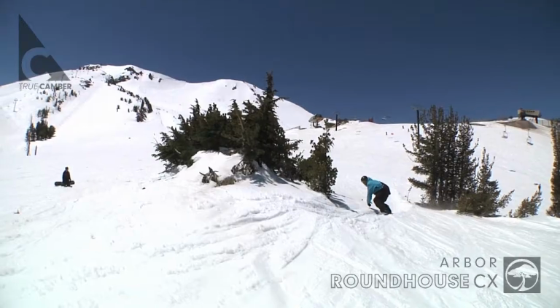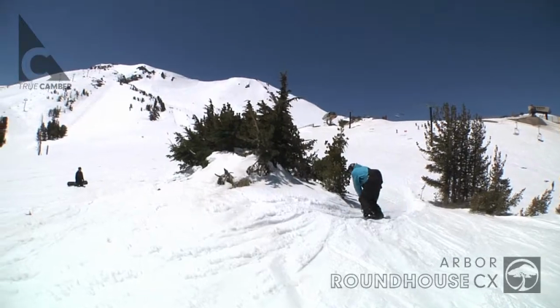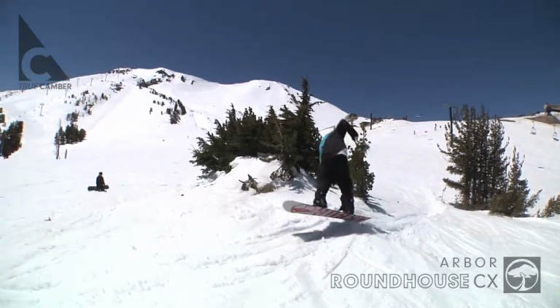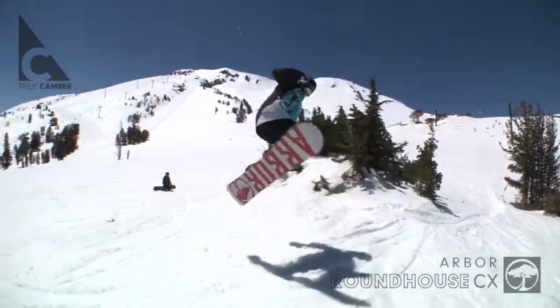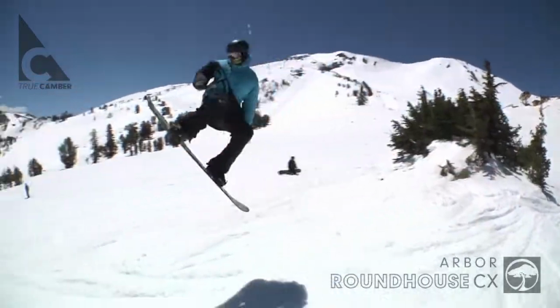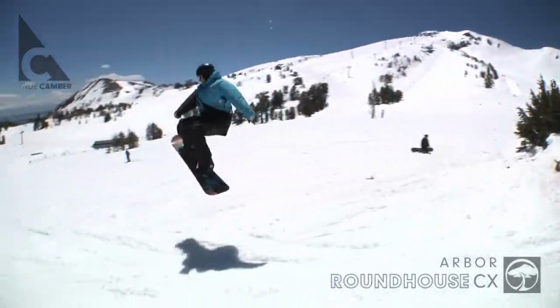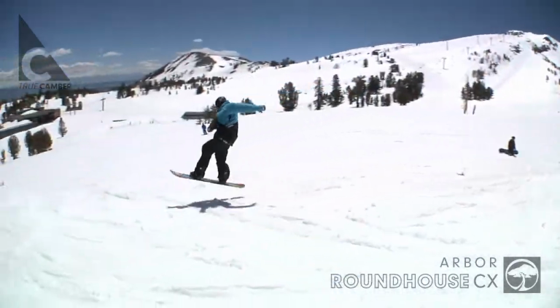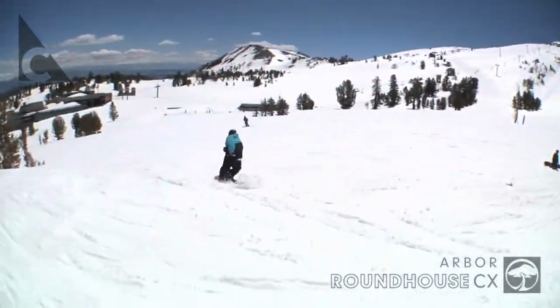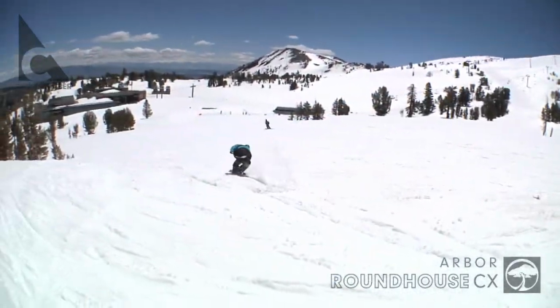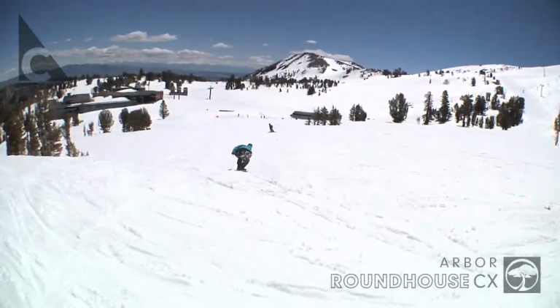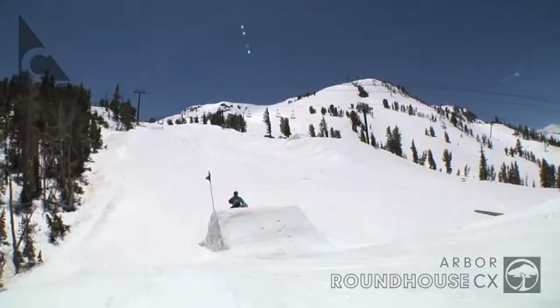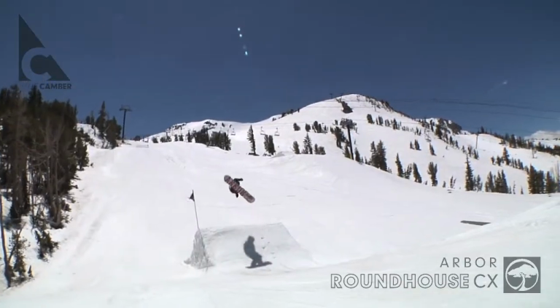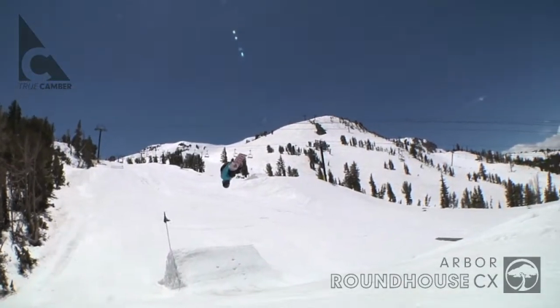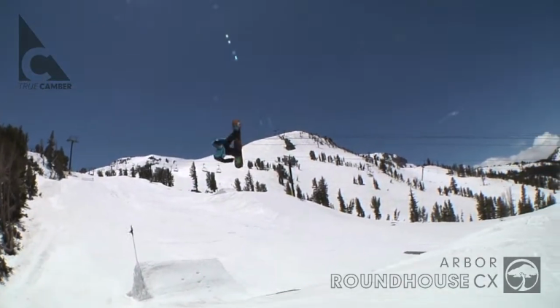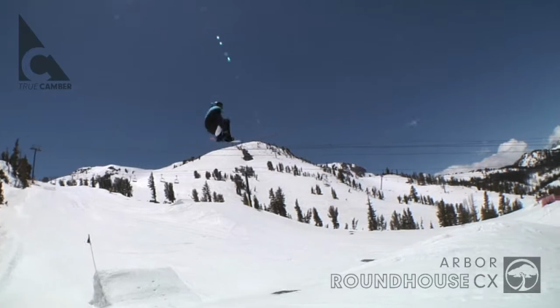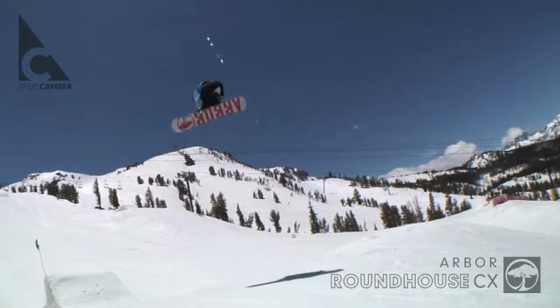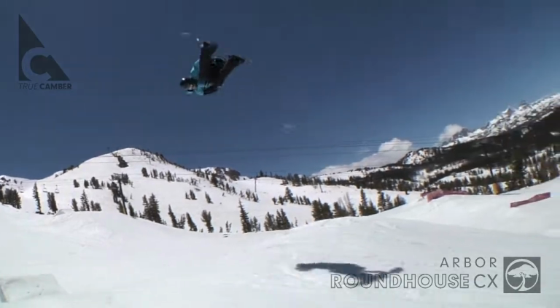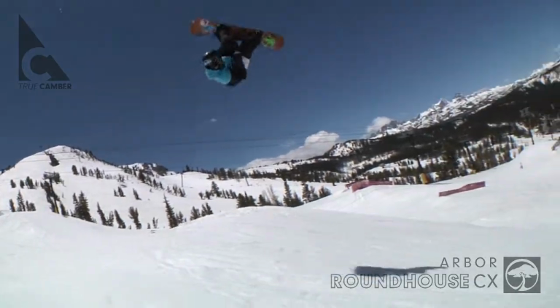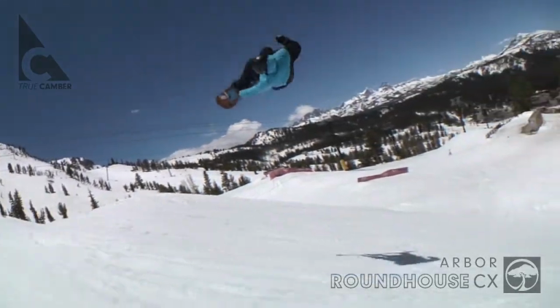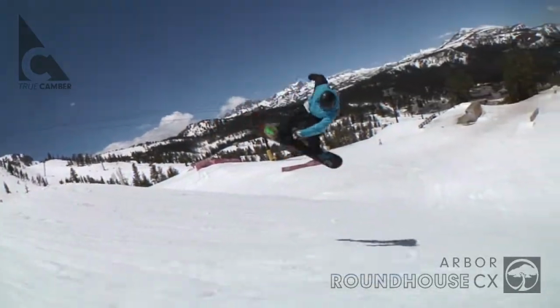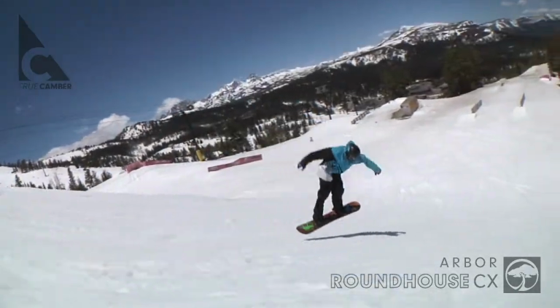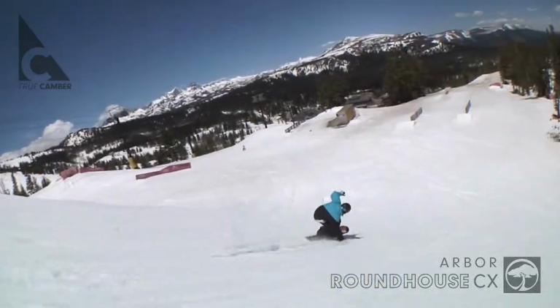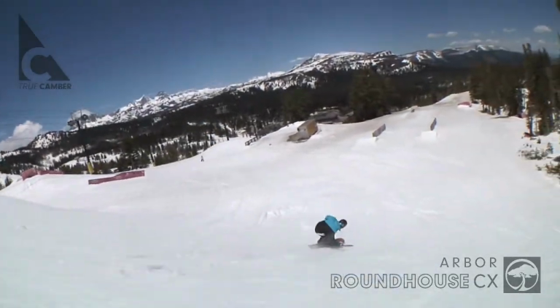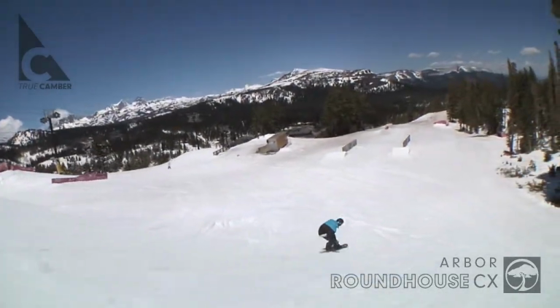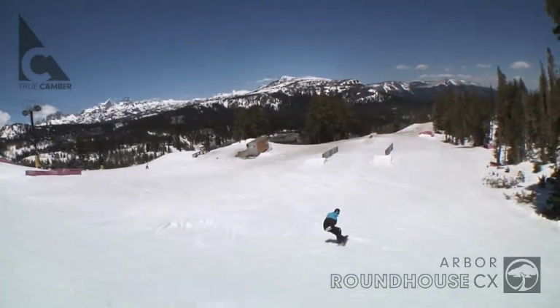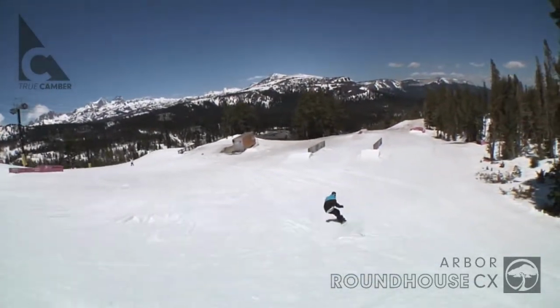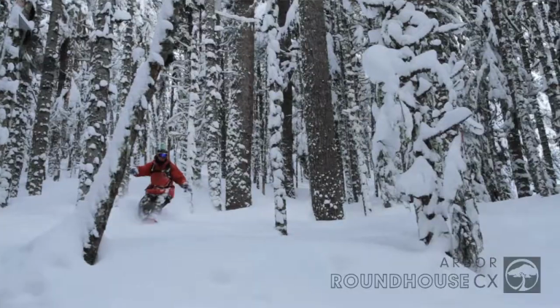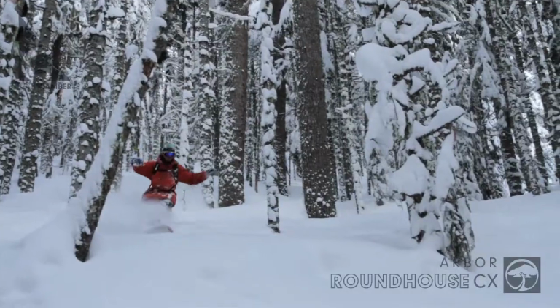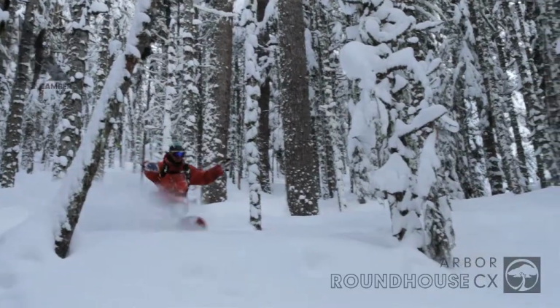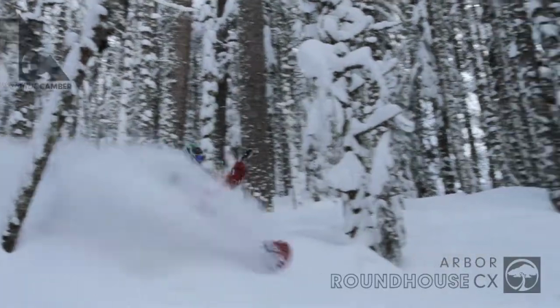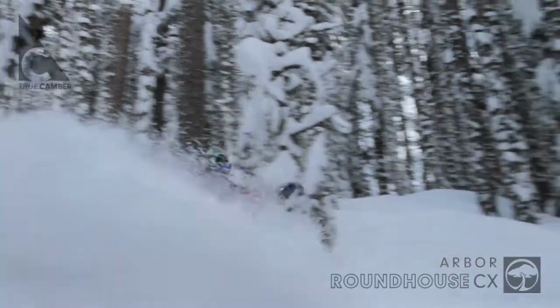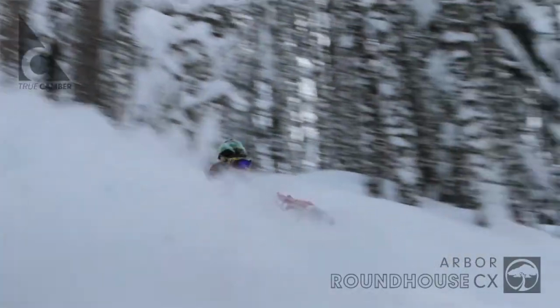The Roundhouse provides the versatility needed to slash the steeps, cruise the trees, lap the park, and punch through big pow turns.